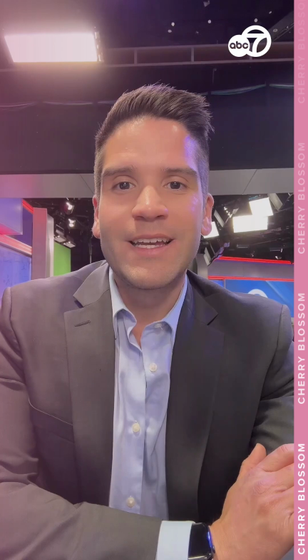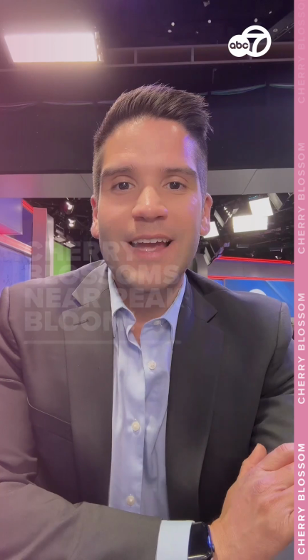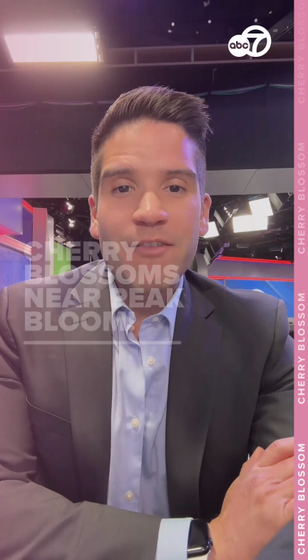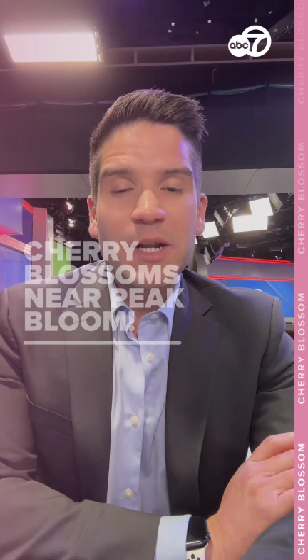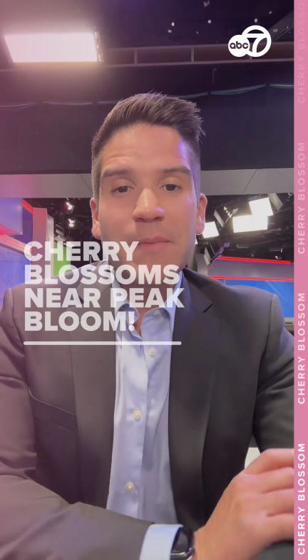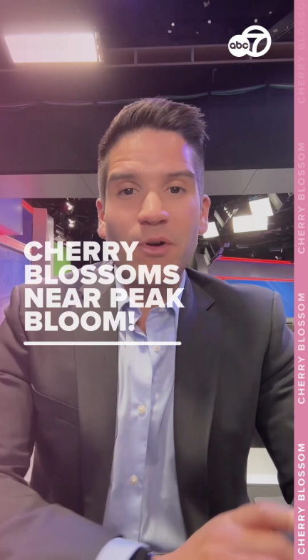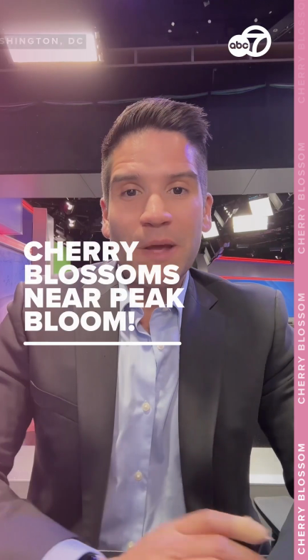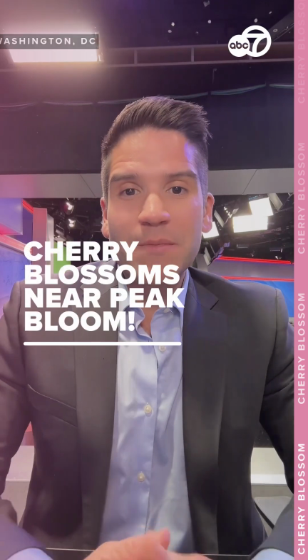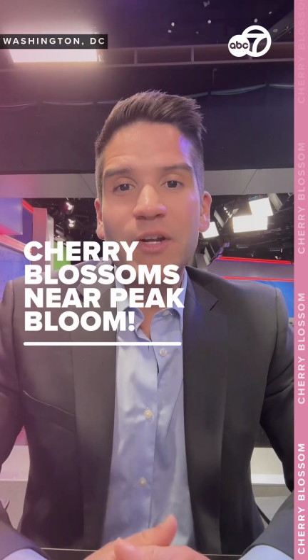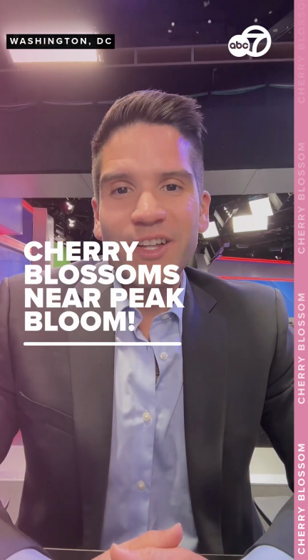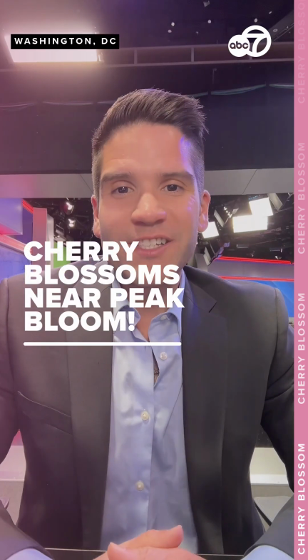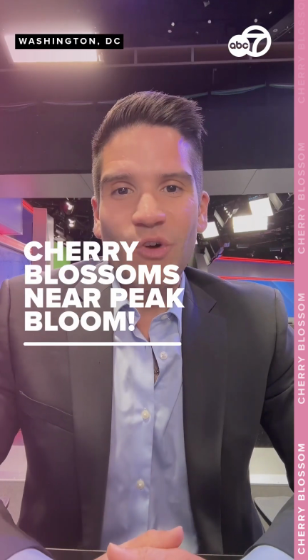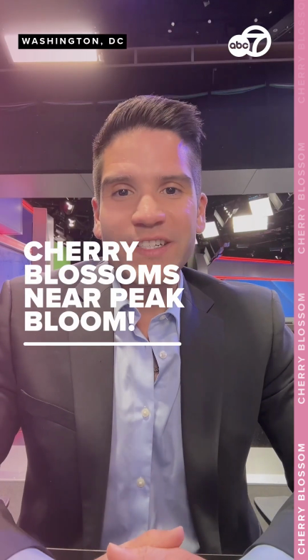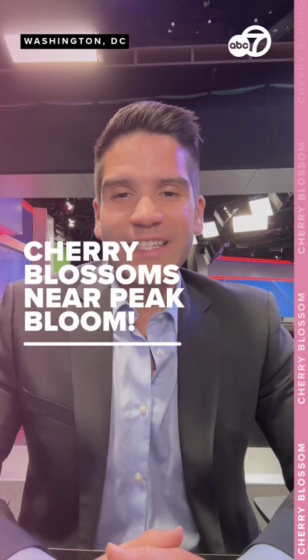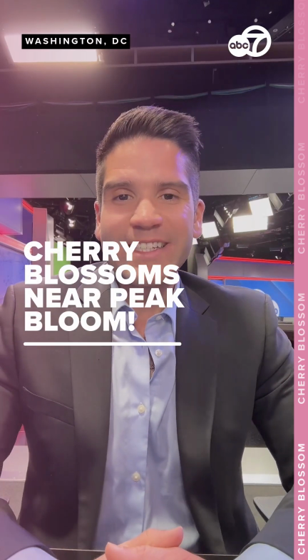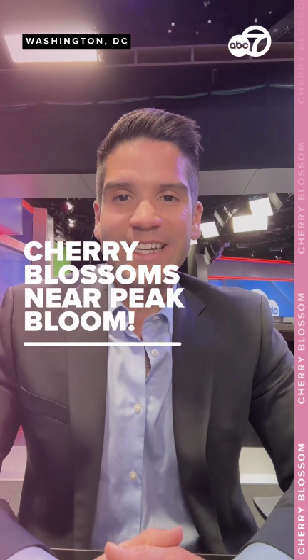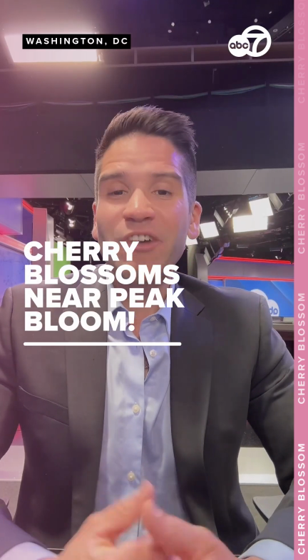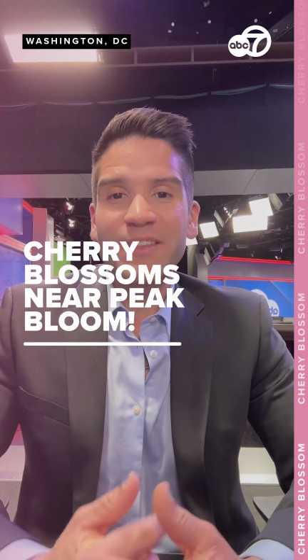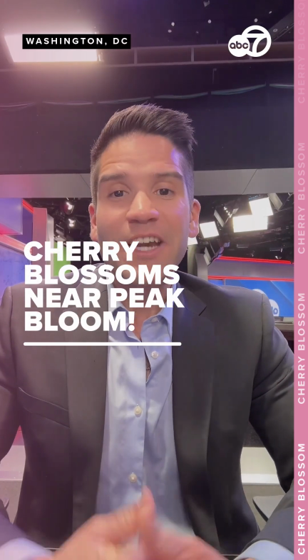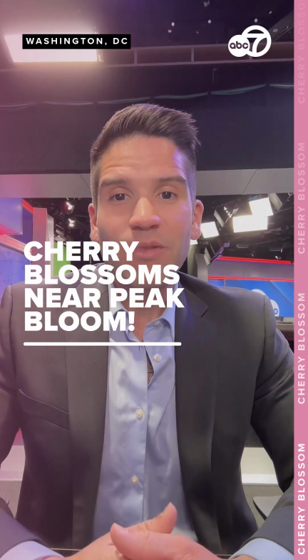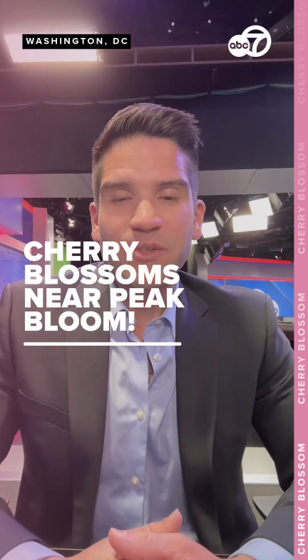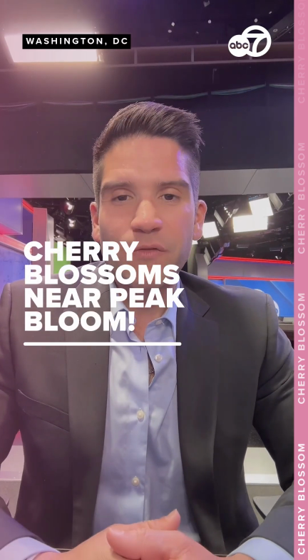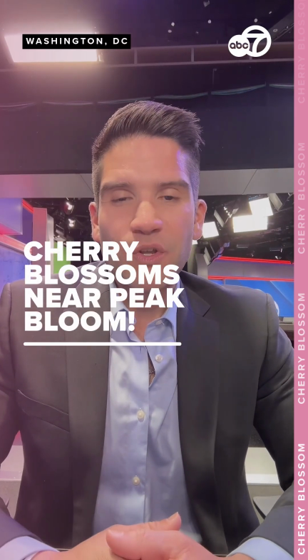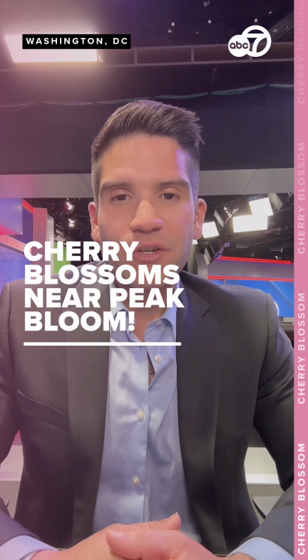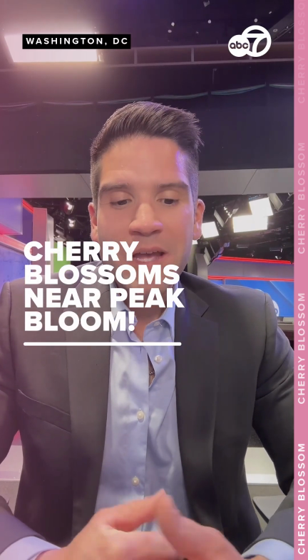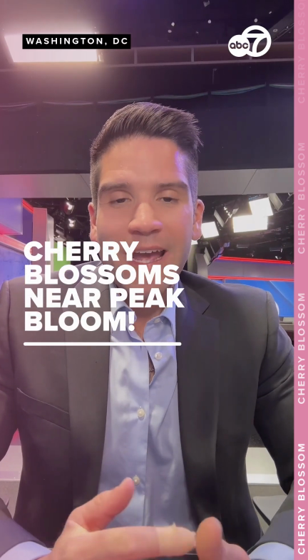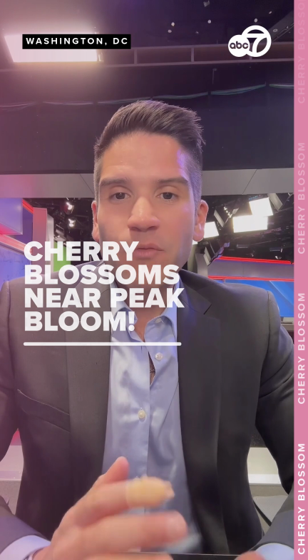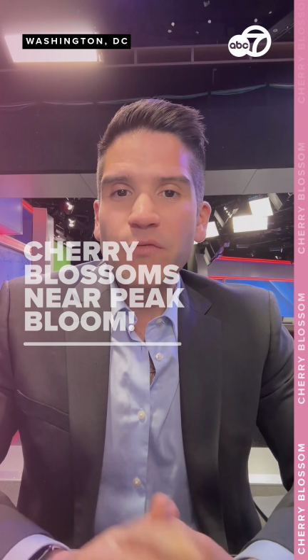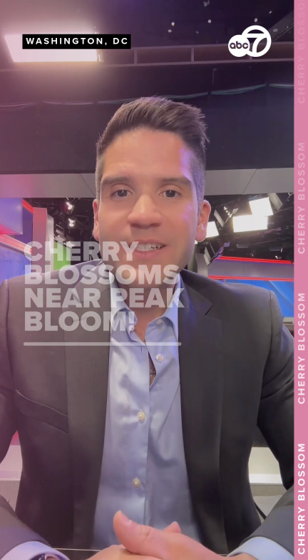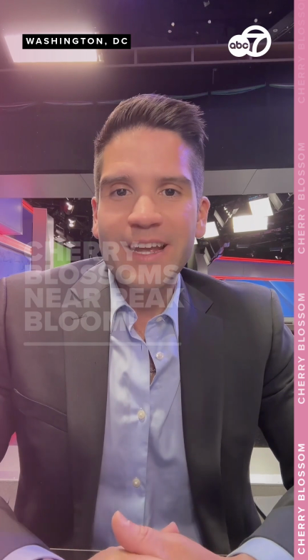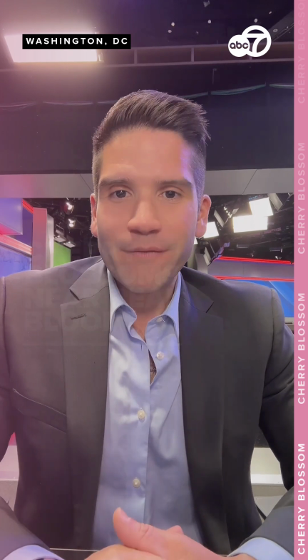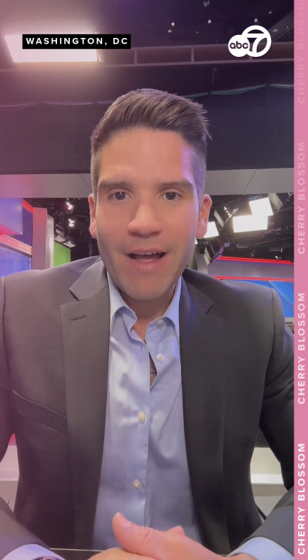Hey everybody, my name is Mark Pena. I'm a meteorologist in Washington, D.C., tracking the cherry blossoms for you, and we've reached stage 5.